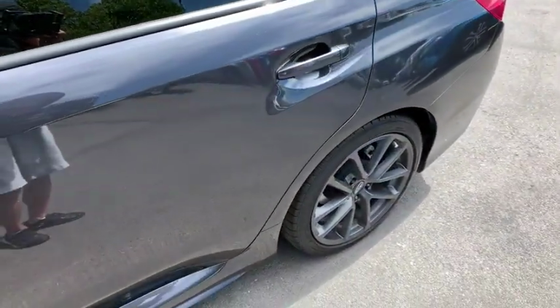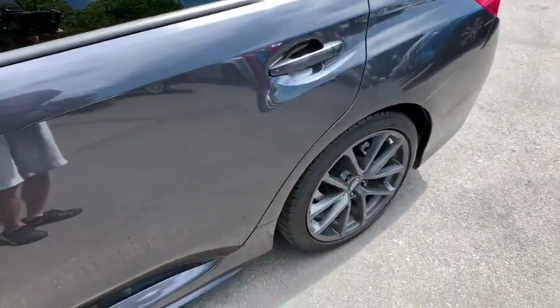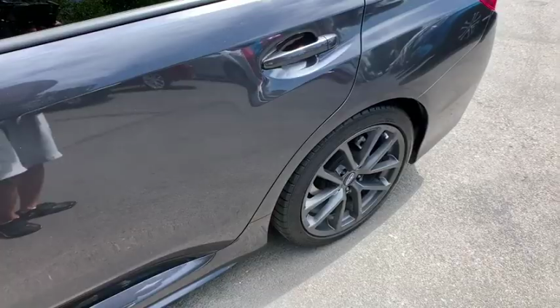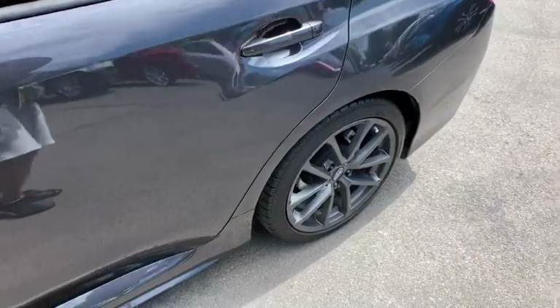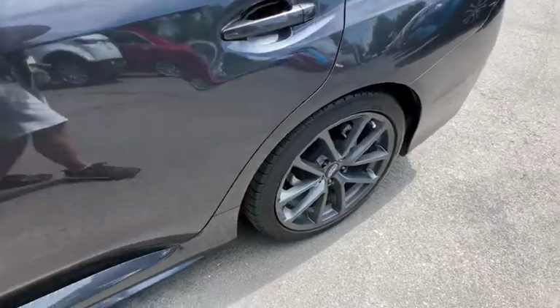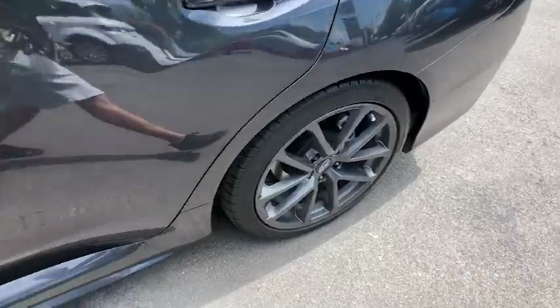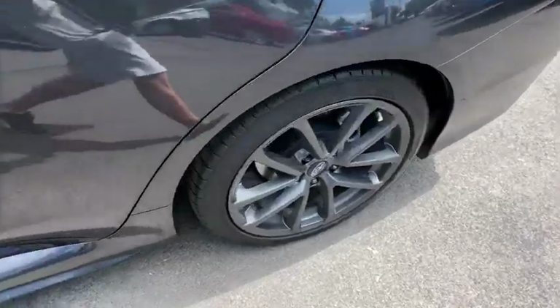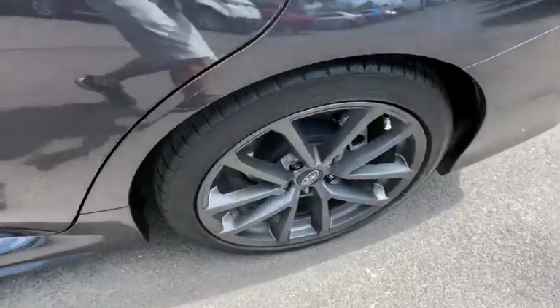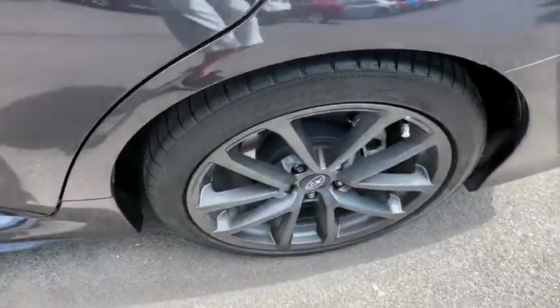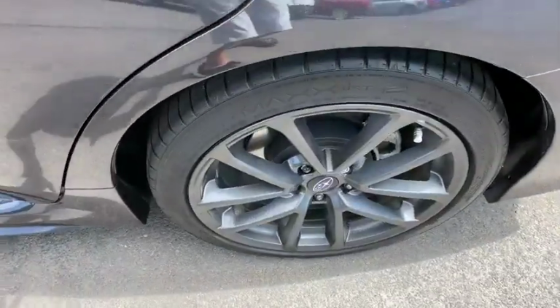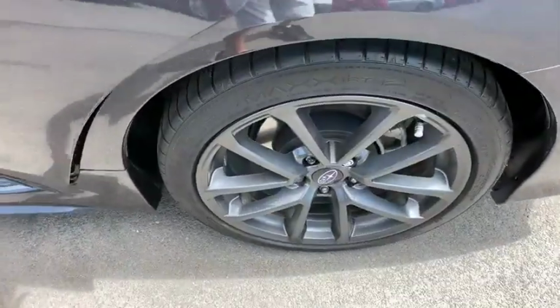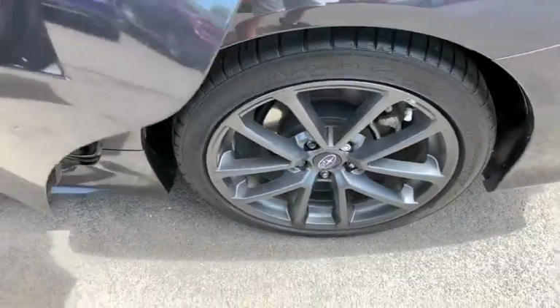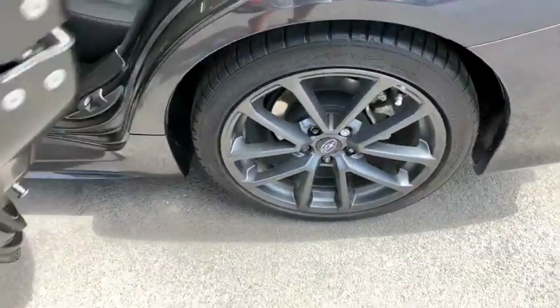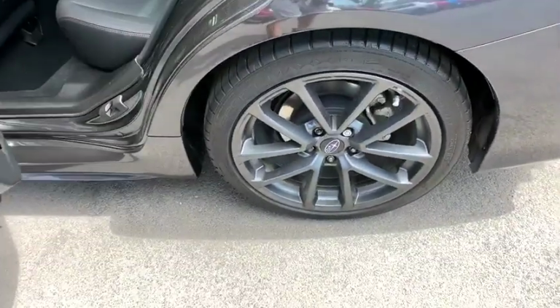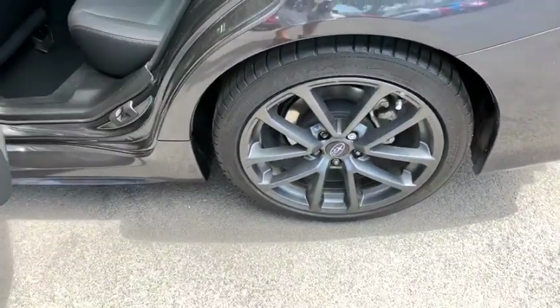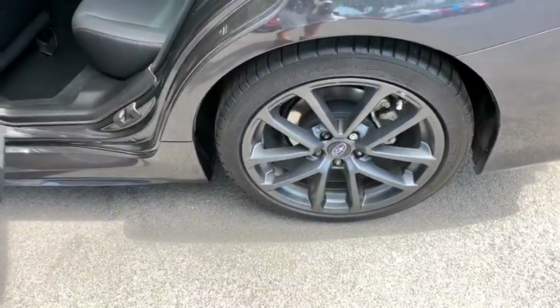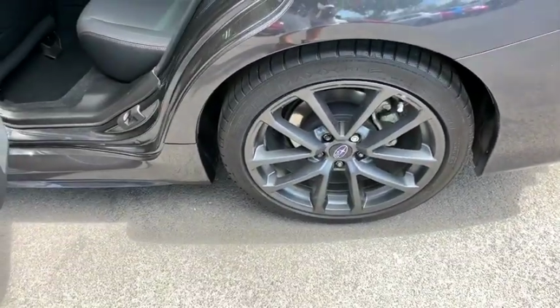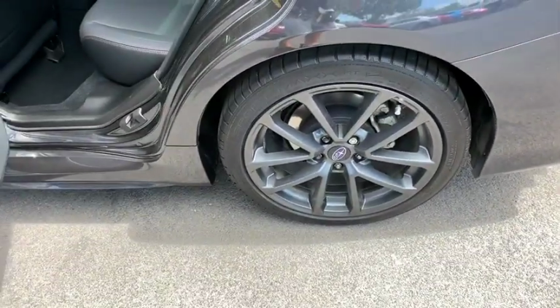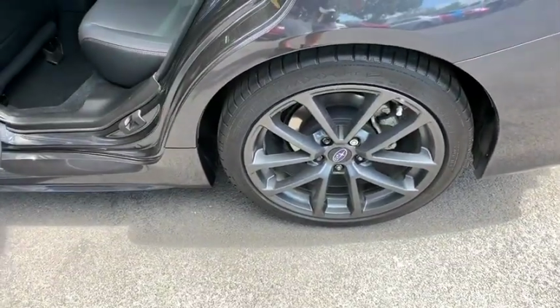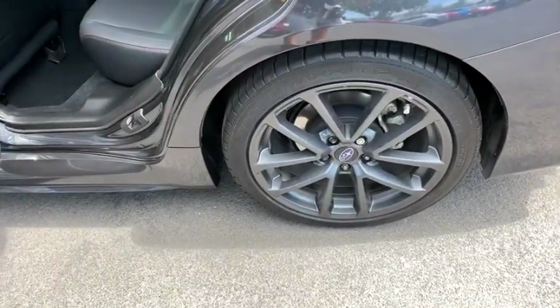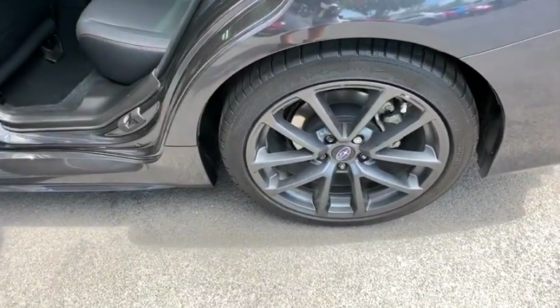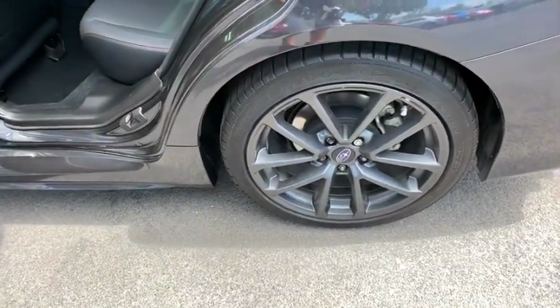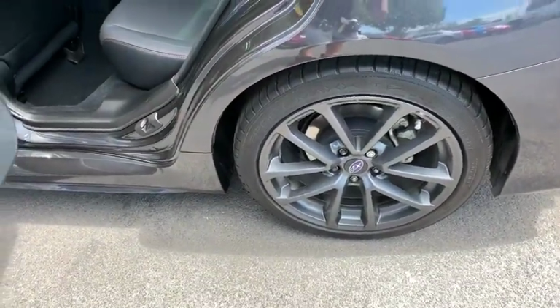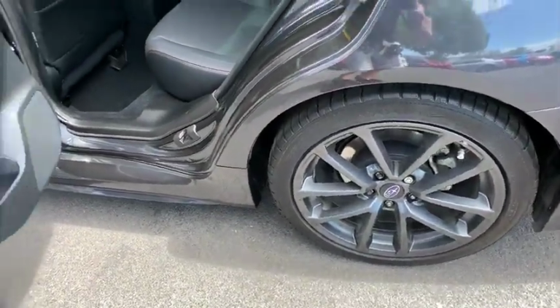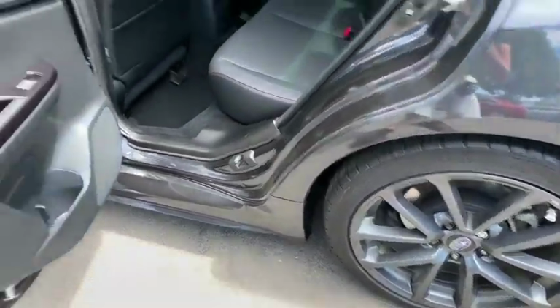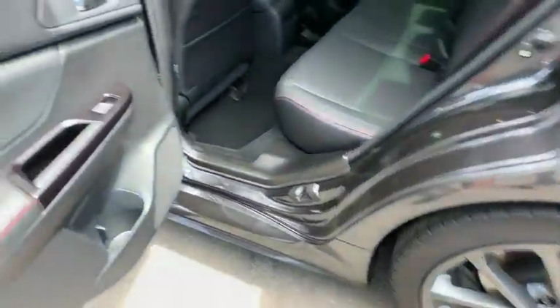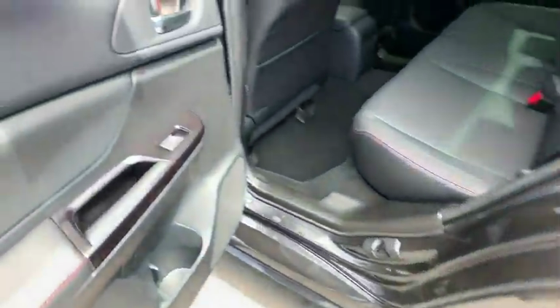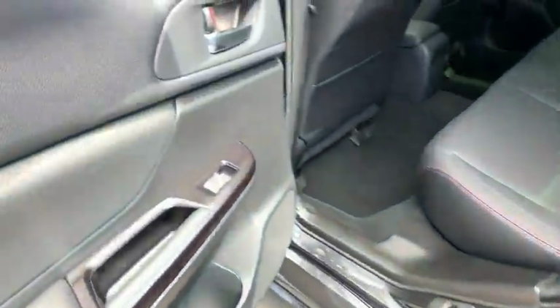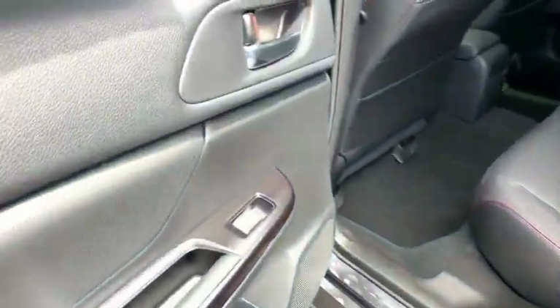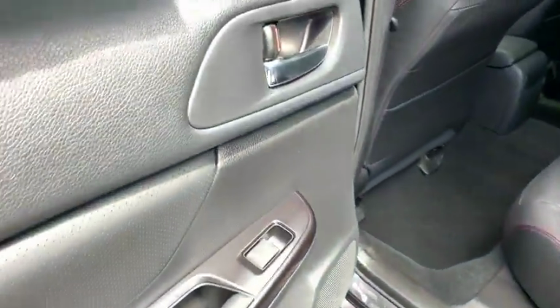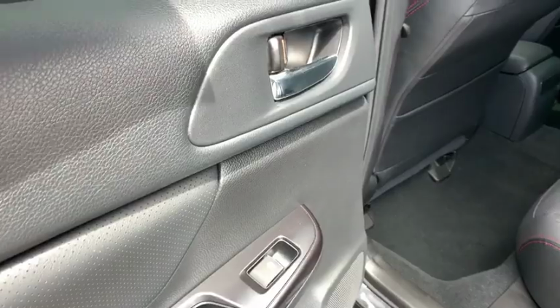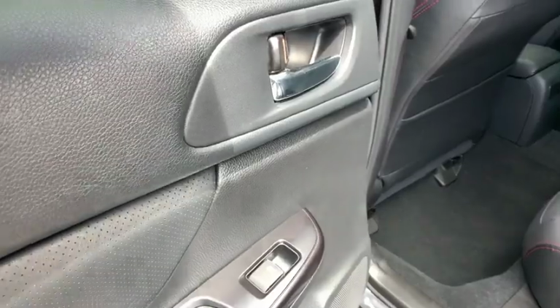Aluminum wheels, four-wheel disc brakes, climate control, rear defrost, AM-FM stereo radio.